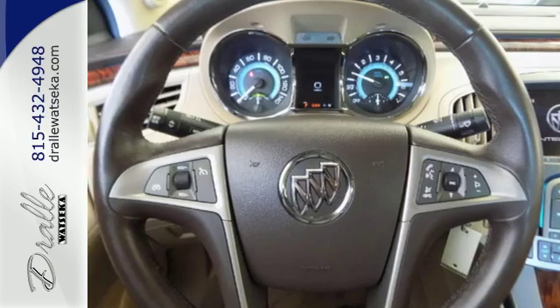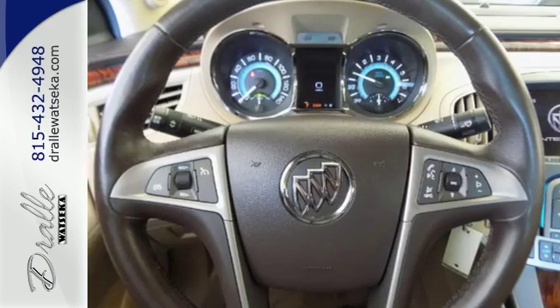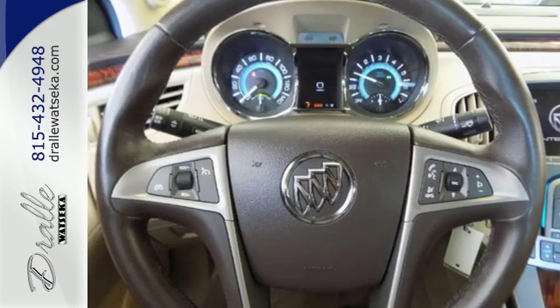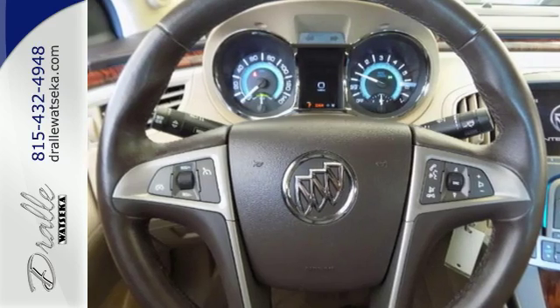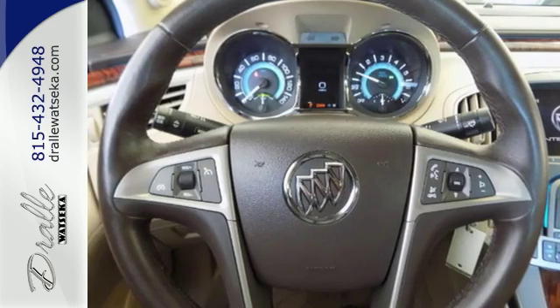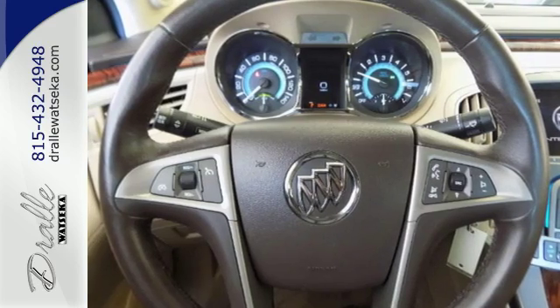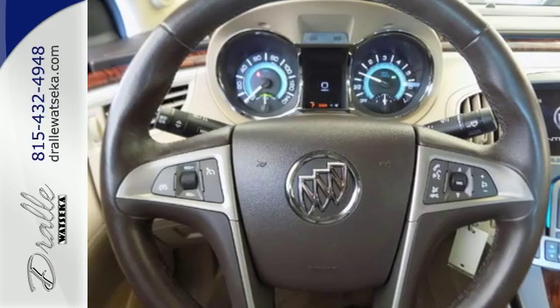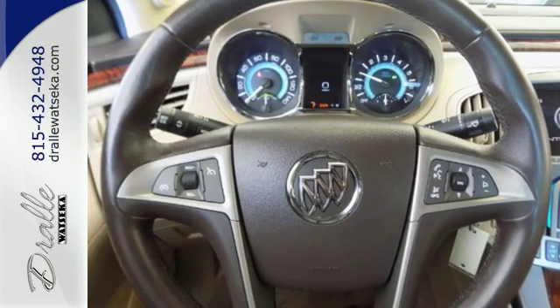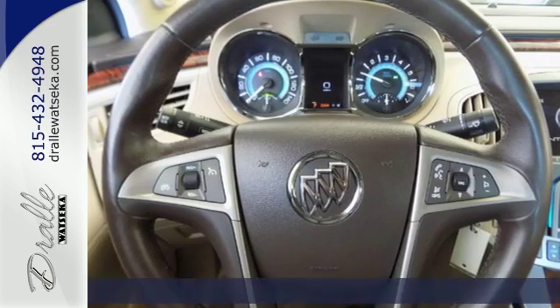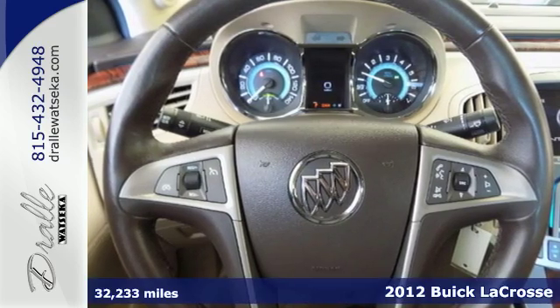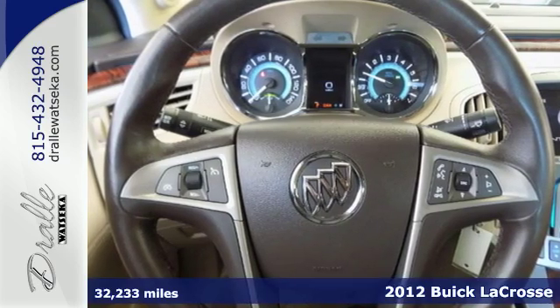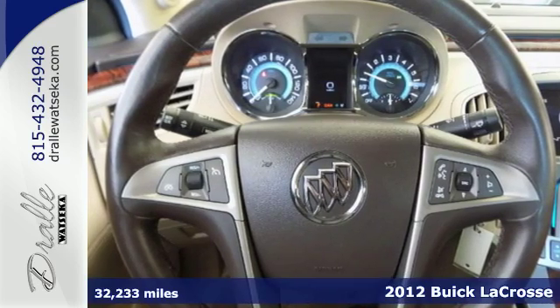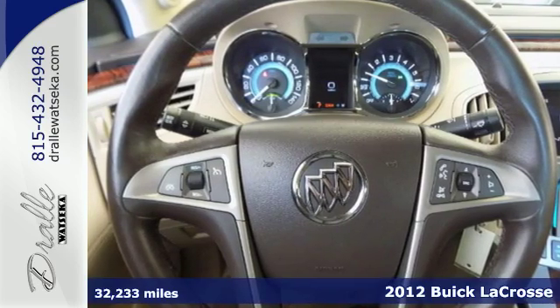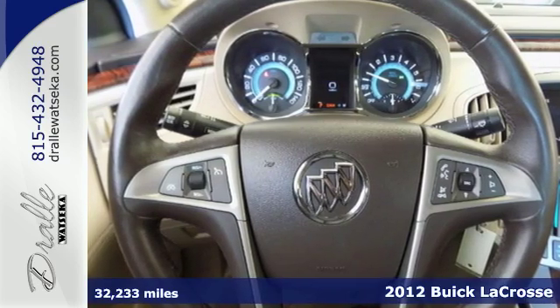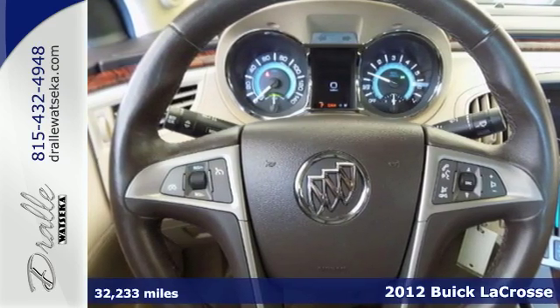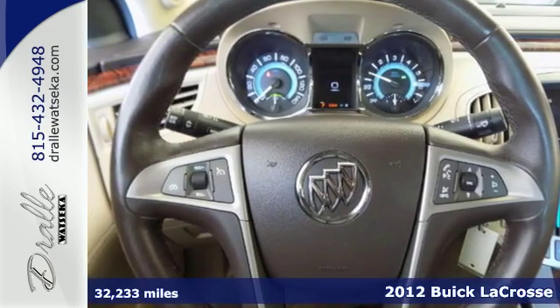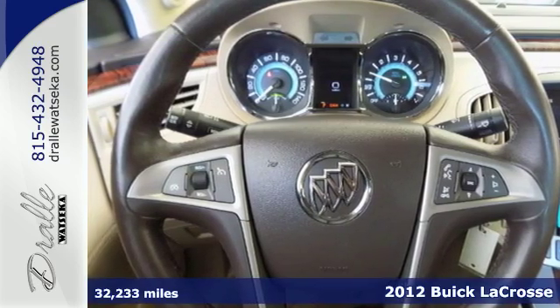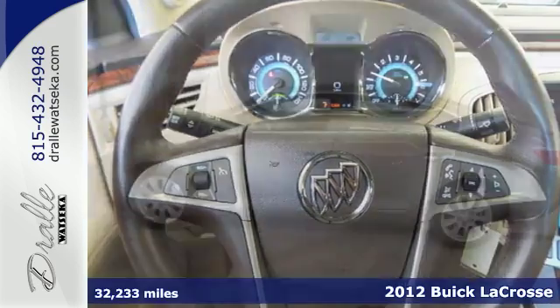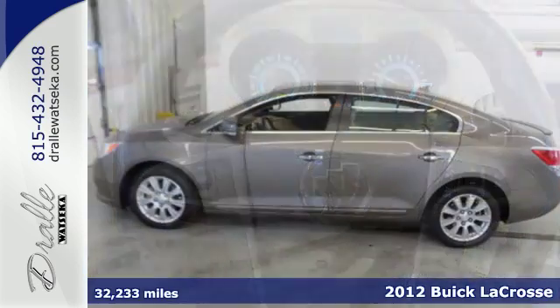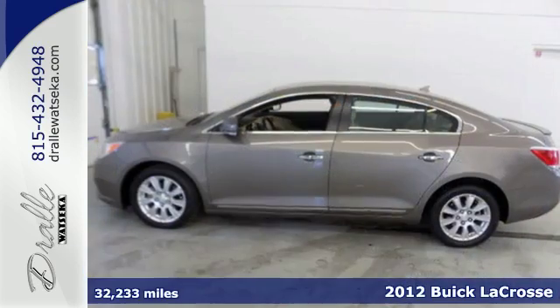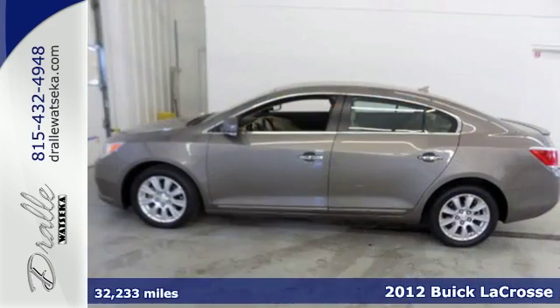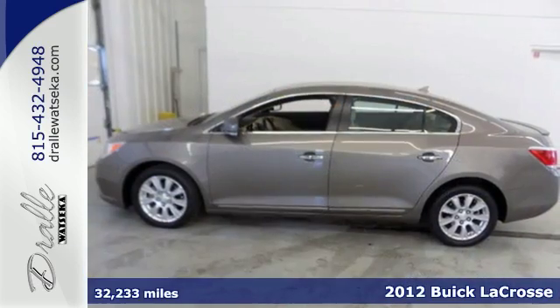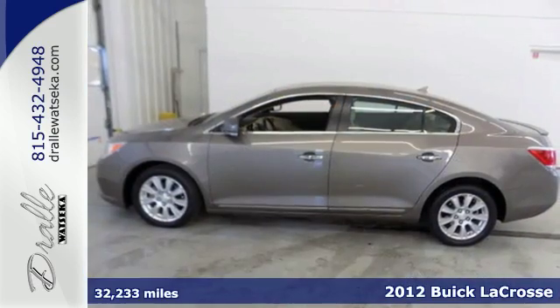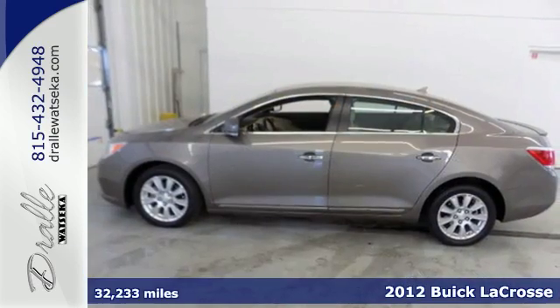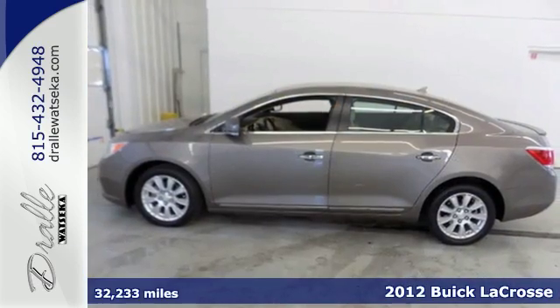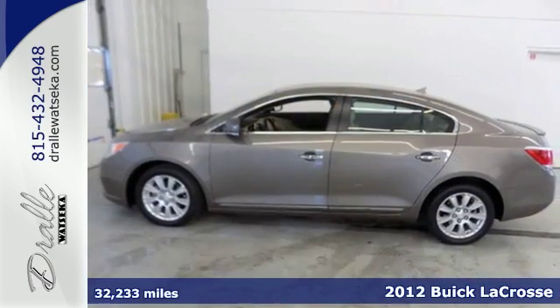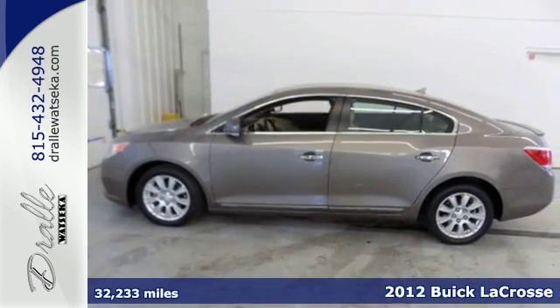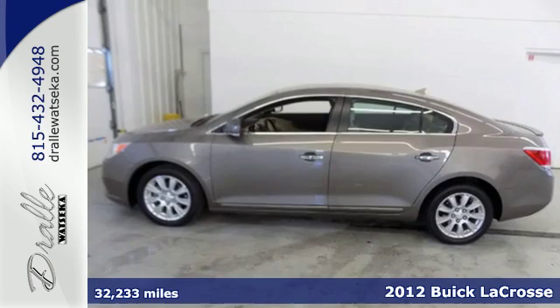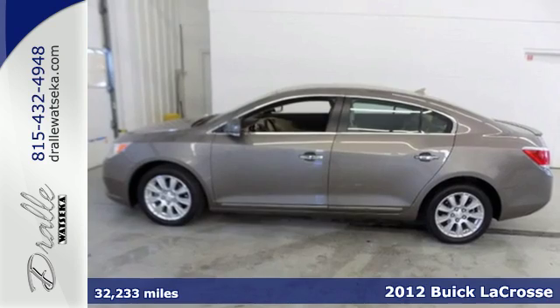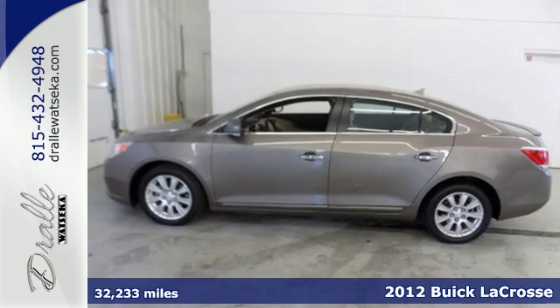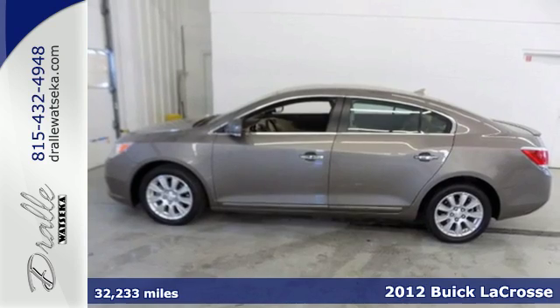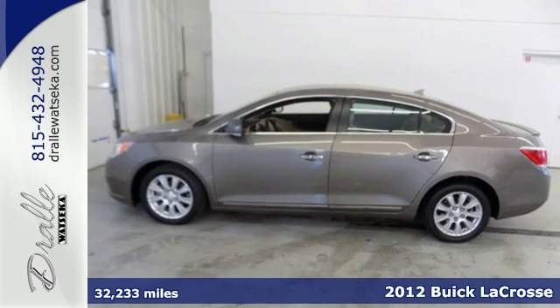Here's a 2012 Buick LaCrosse. Drive a sedan that provides all-around satisfaction.